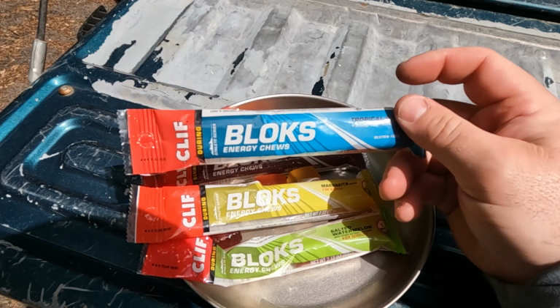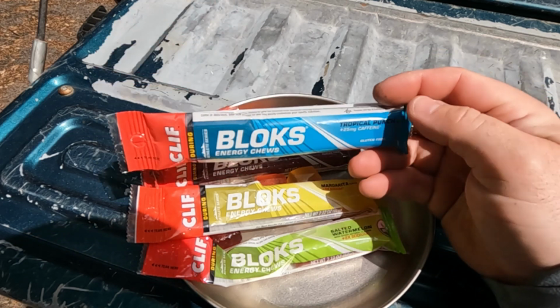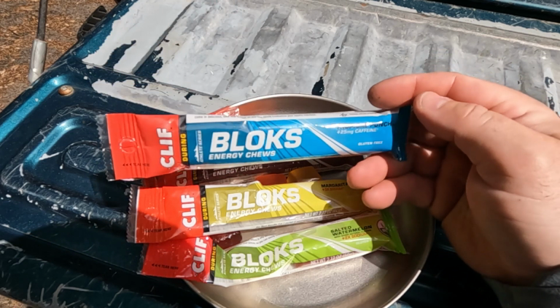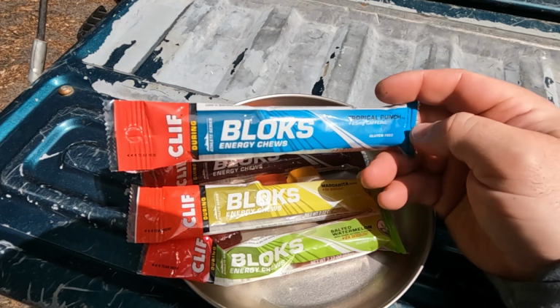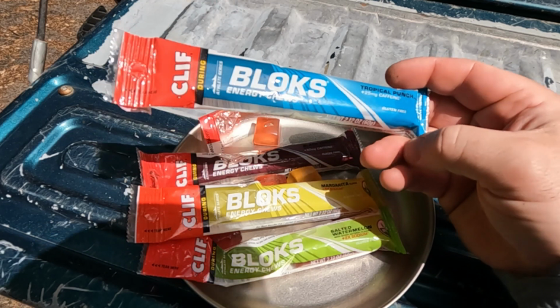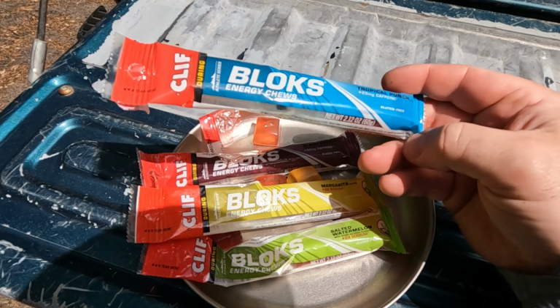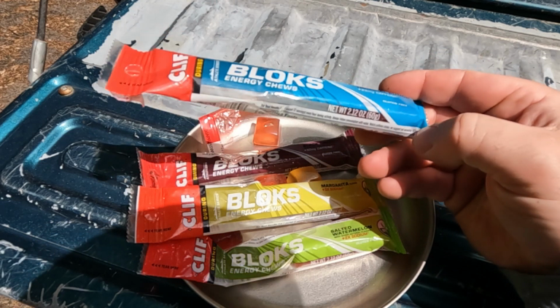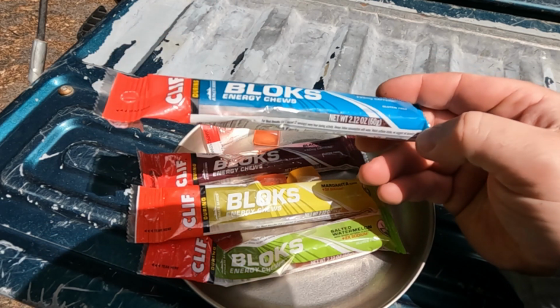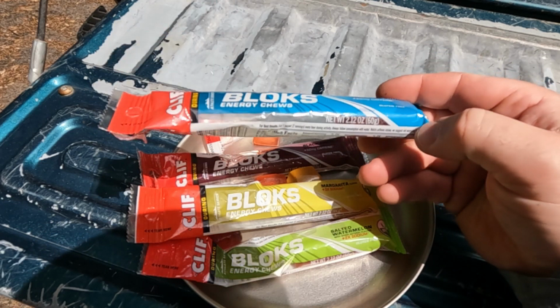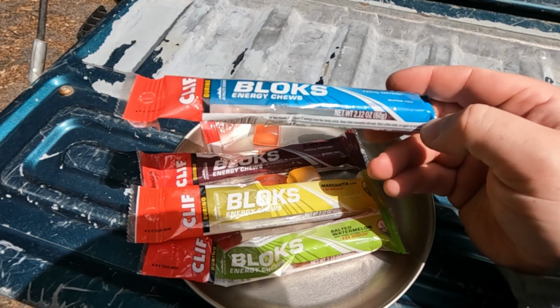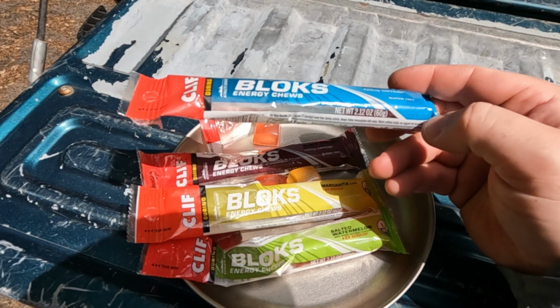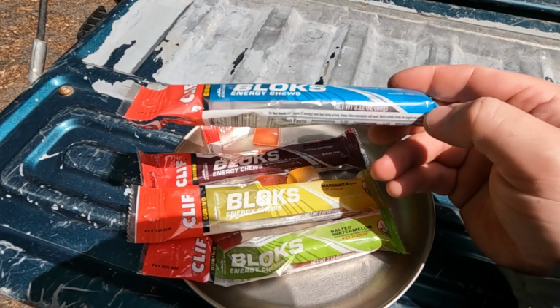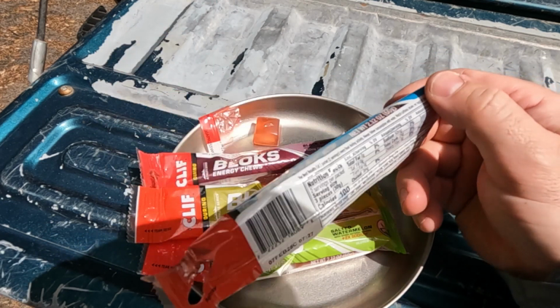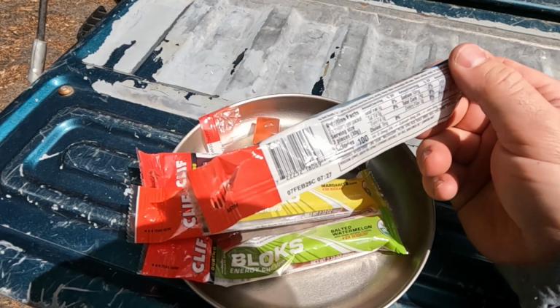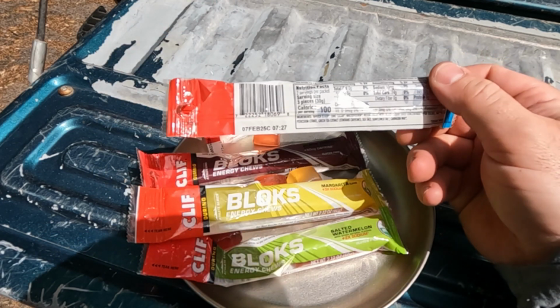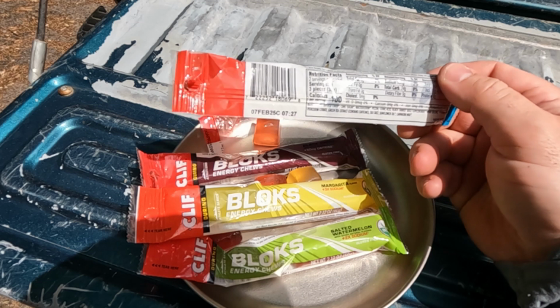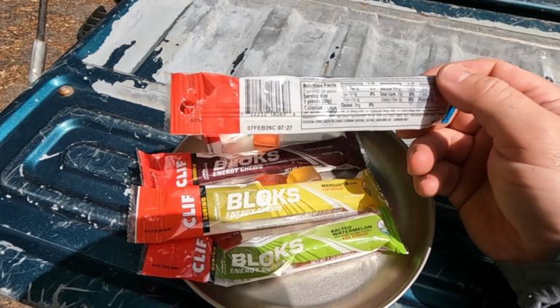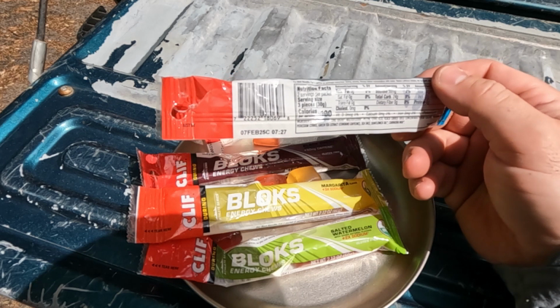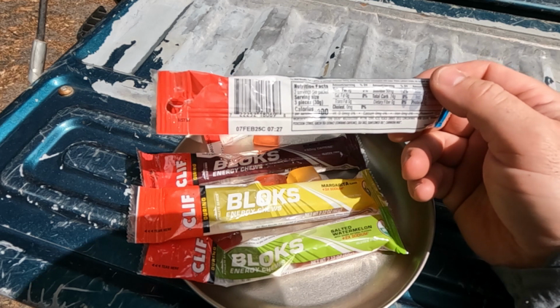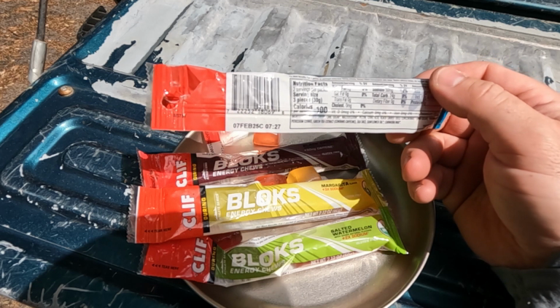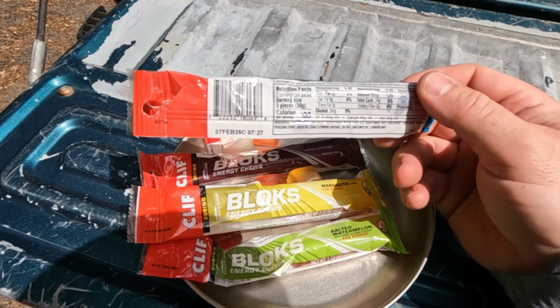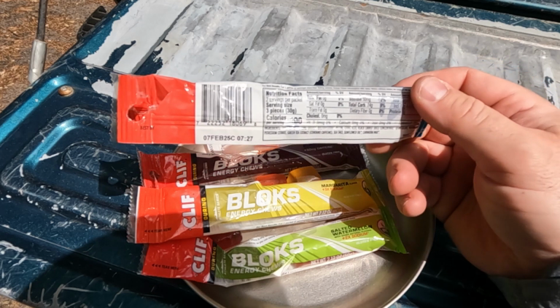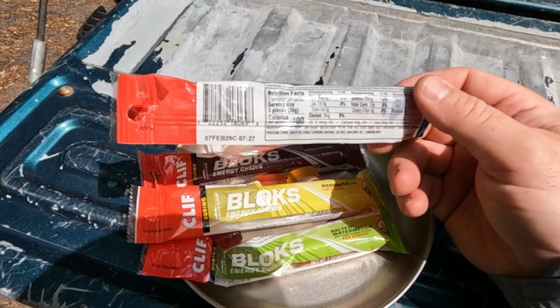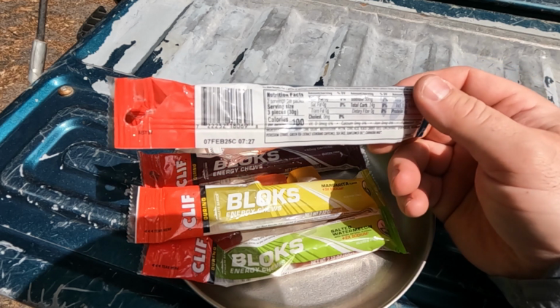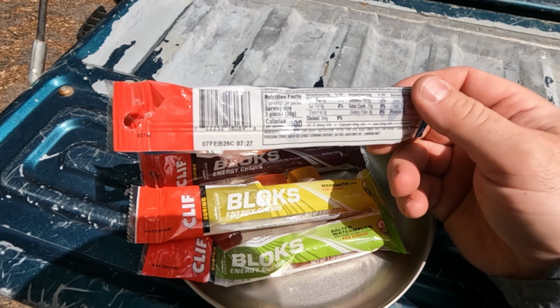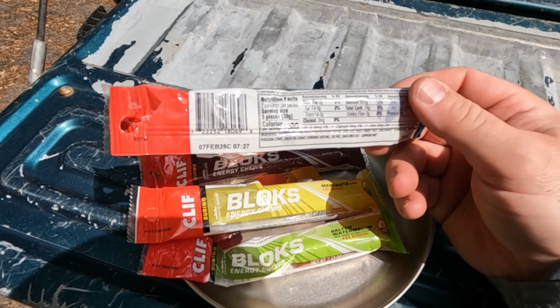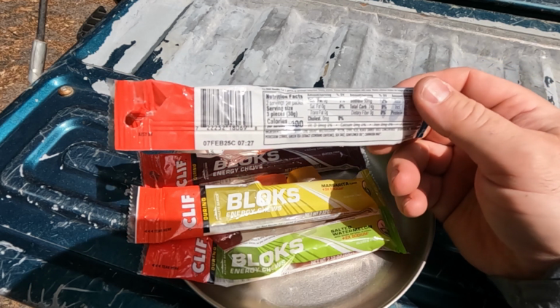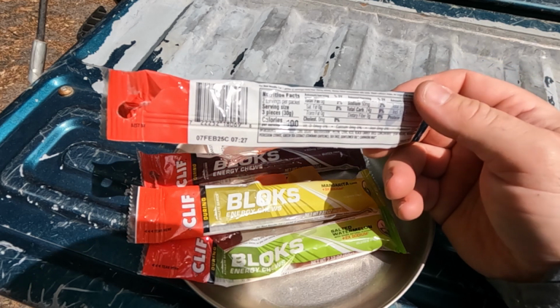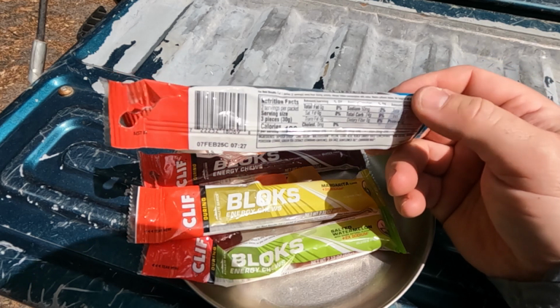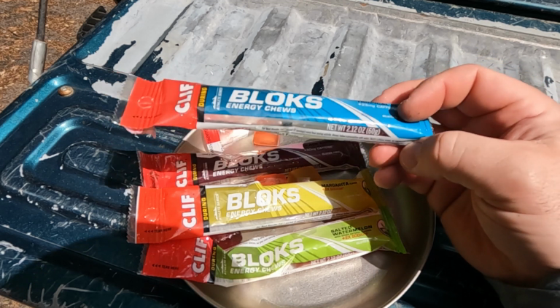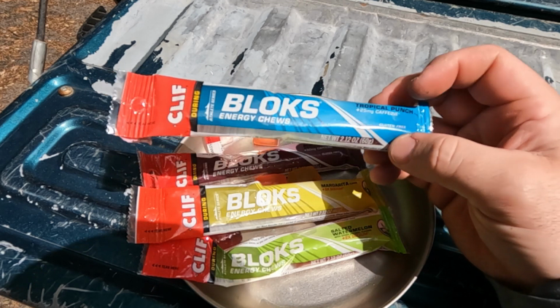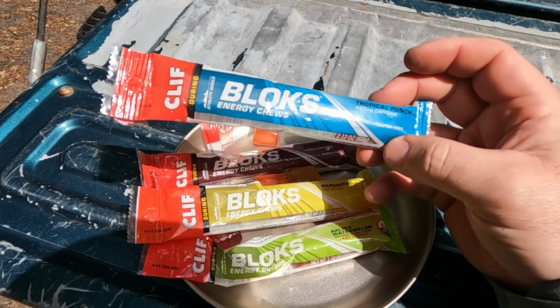Each one of these pouches, which weigh around two ounces — a little more — have two servings coming in at 100 calories.